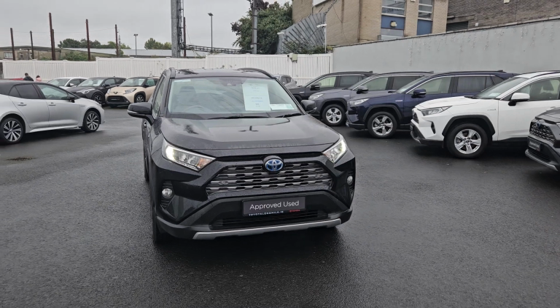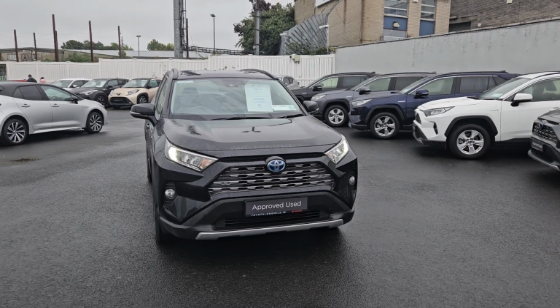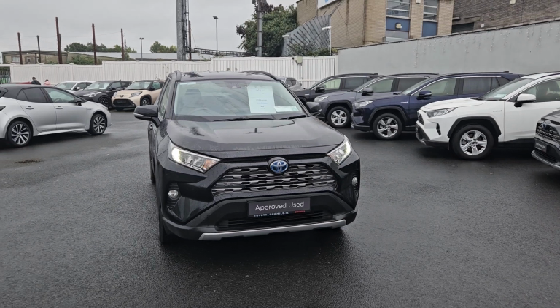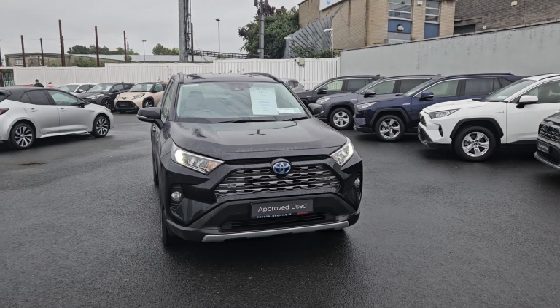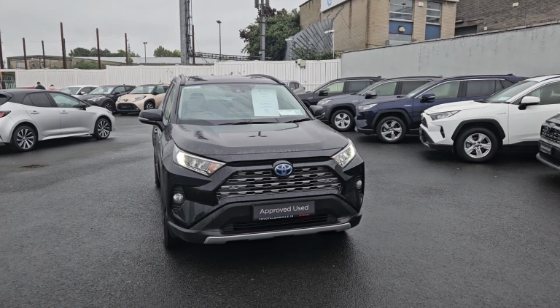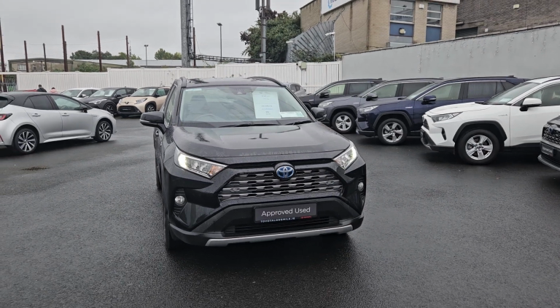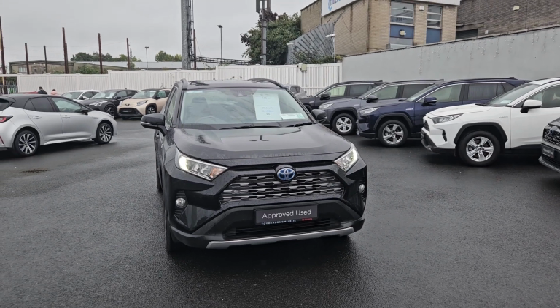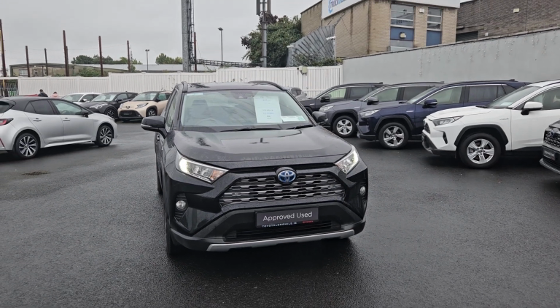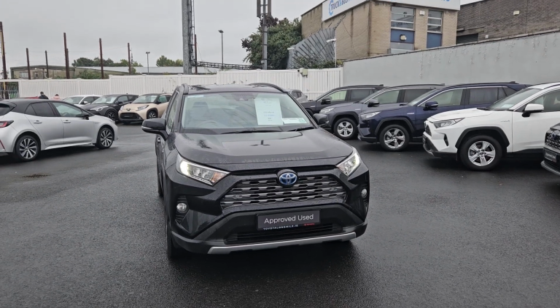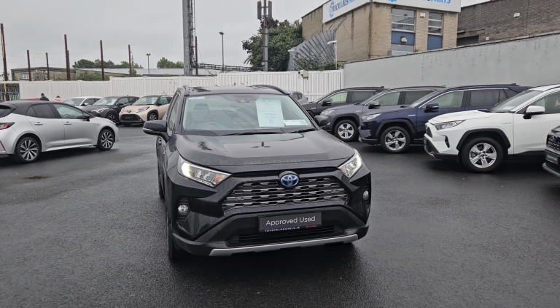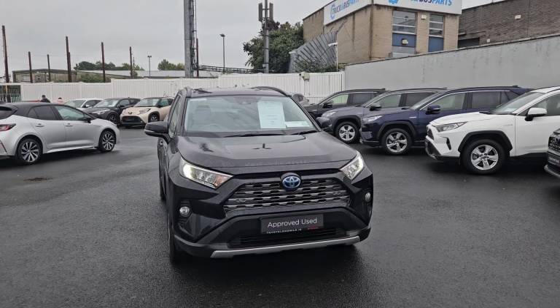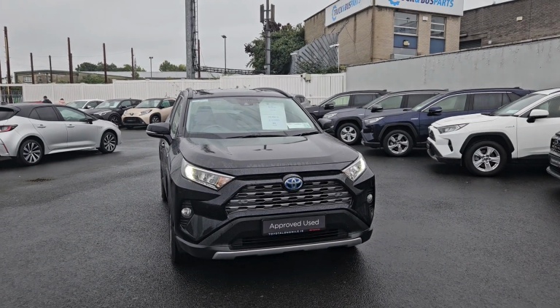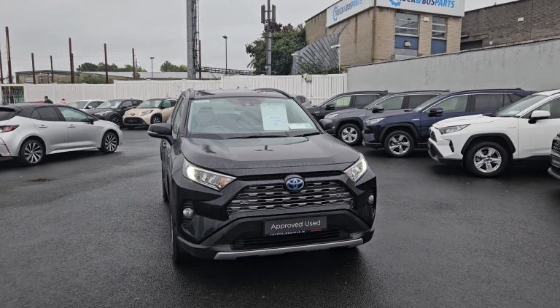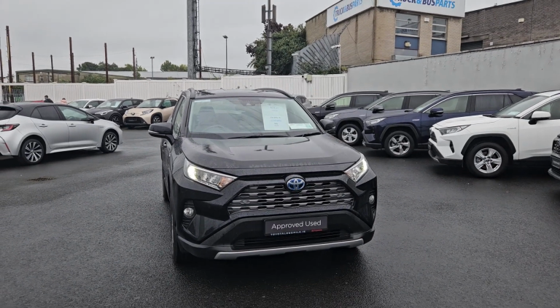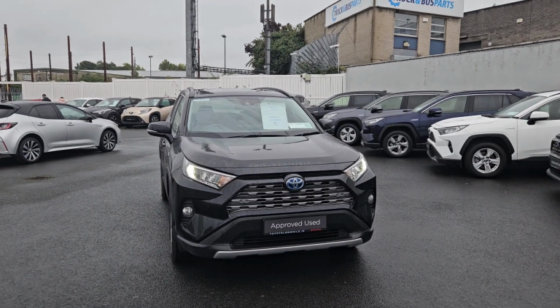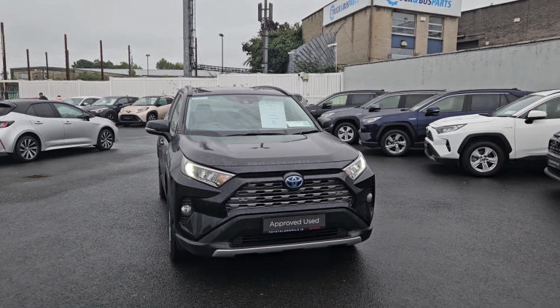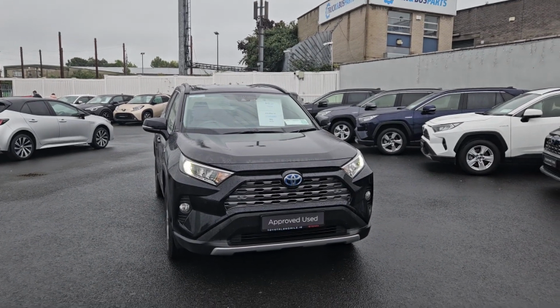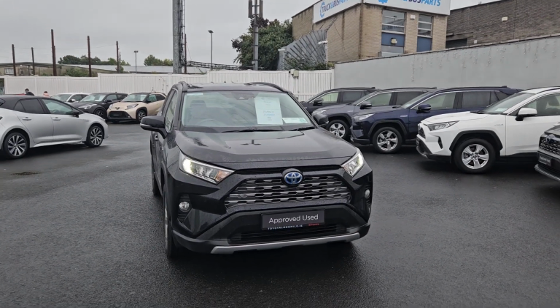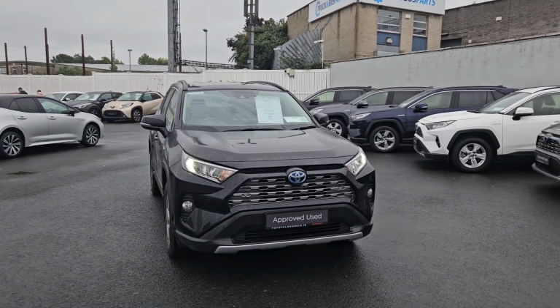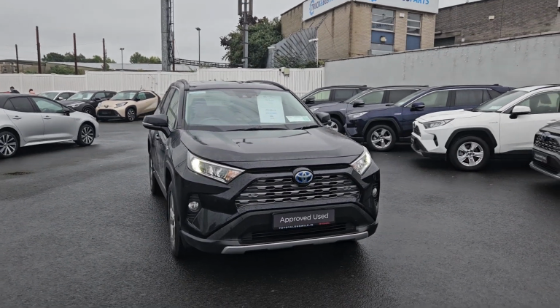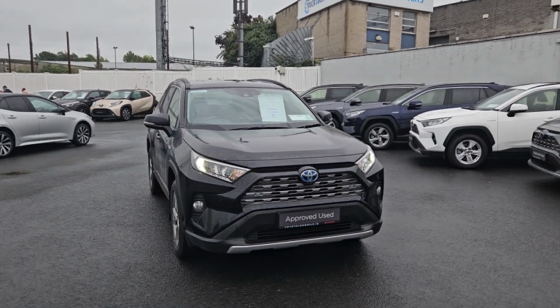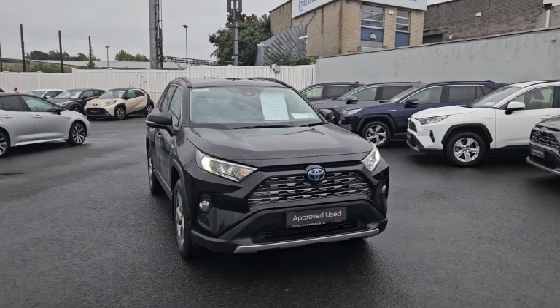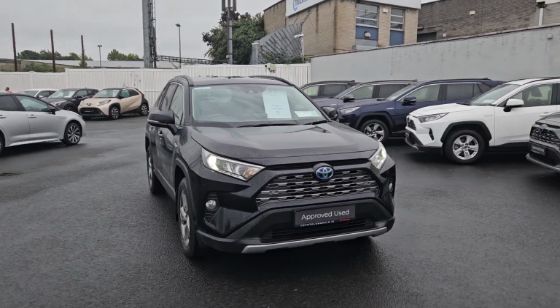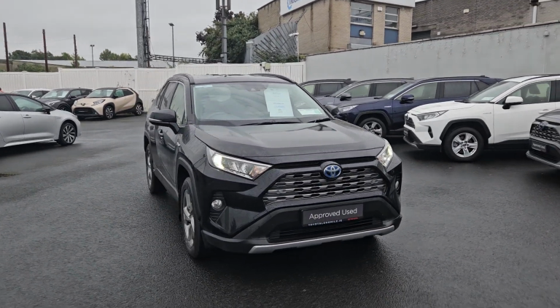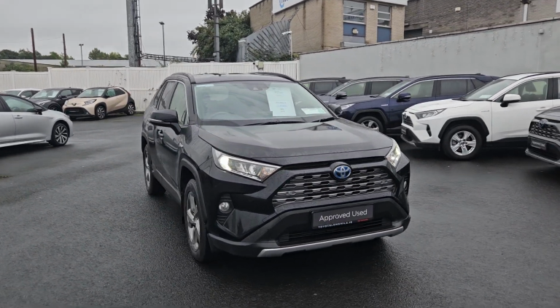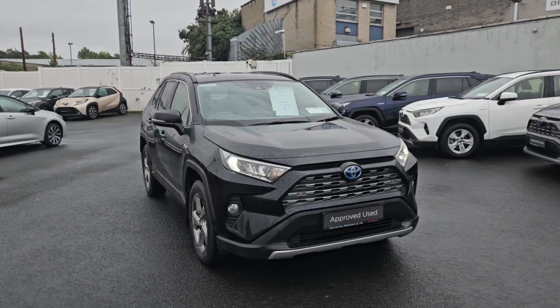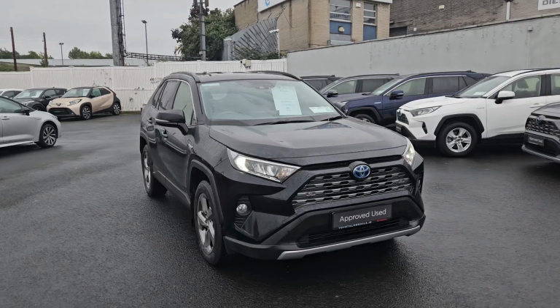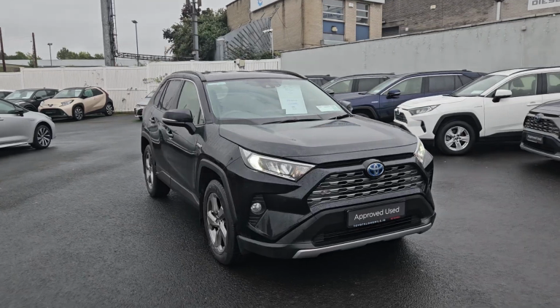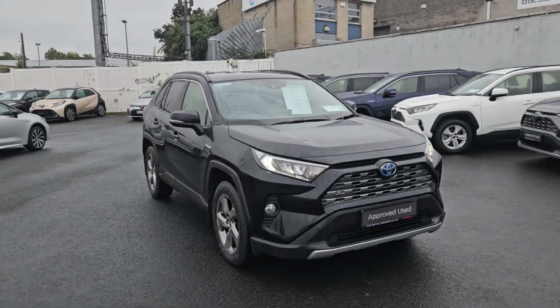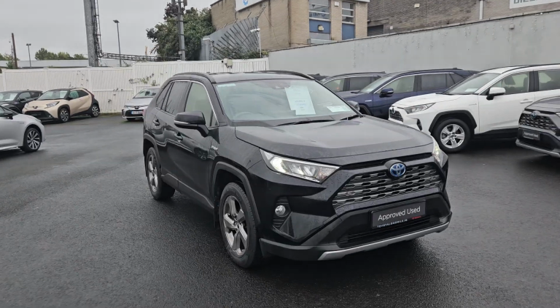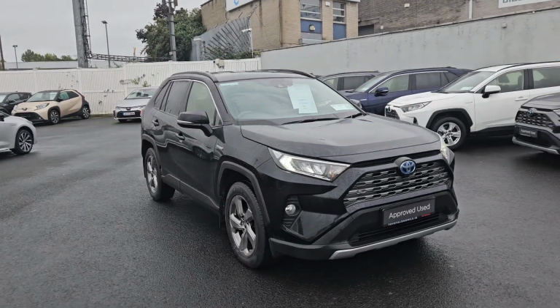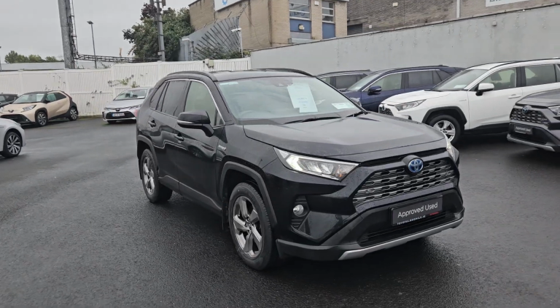Welcome to Toyota Longmile. It's arrived in stock today — a 2019 RAV4 Saol Hybrid in black.